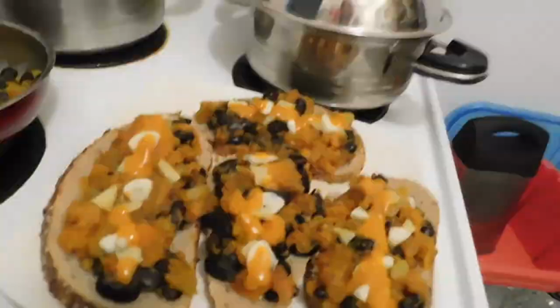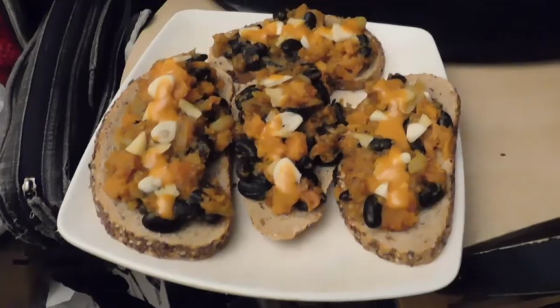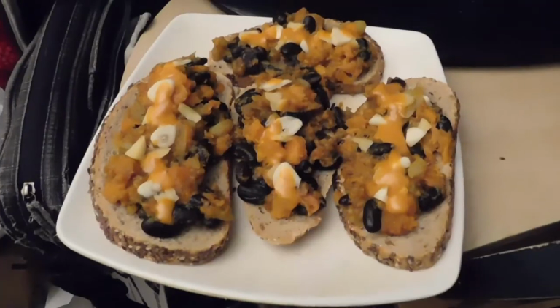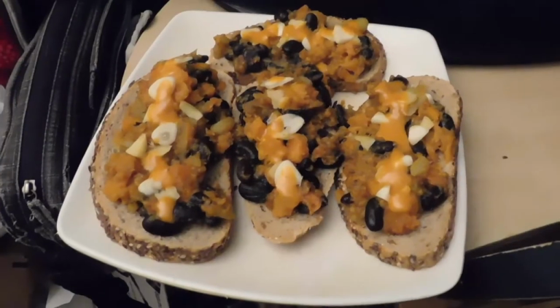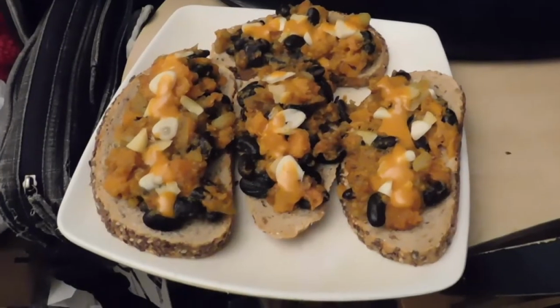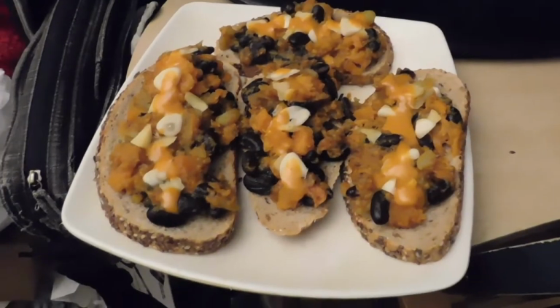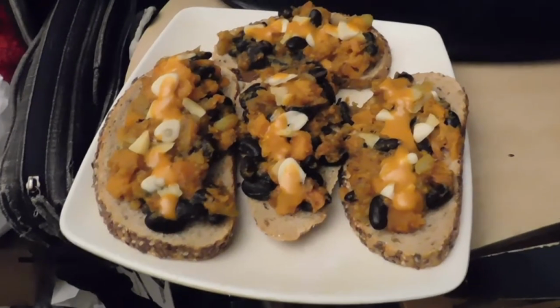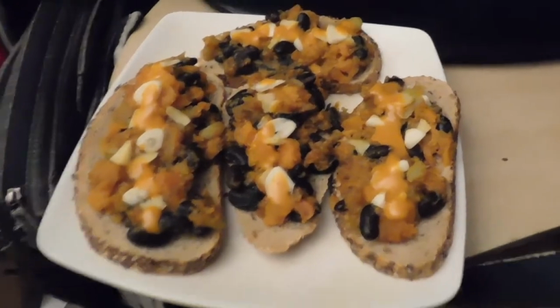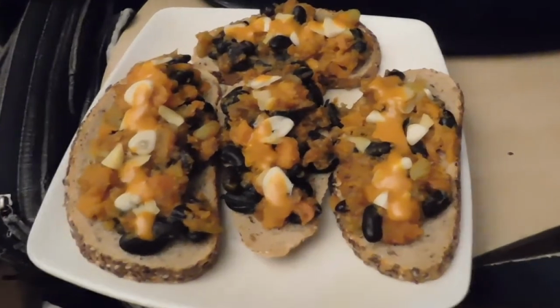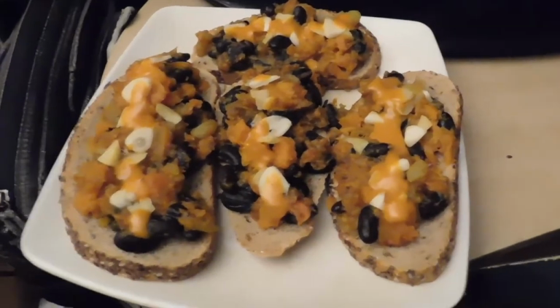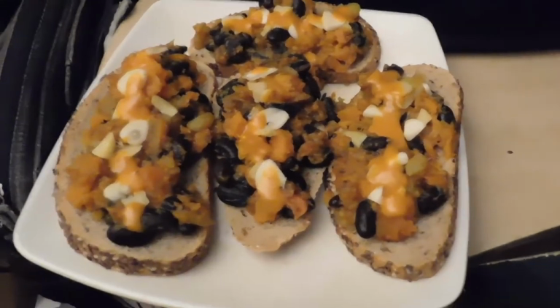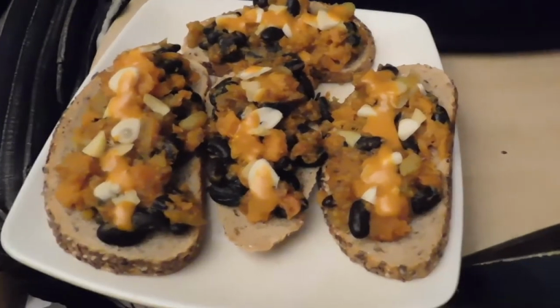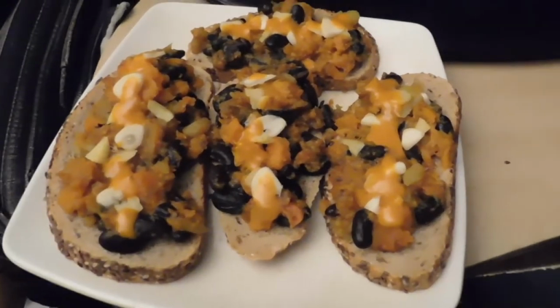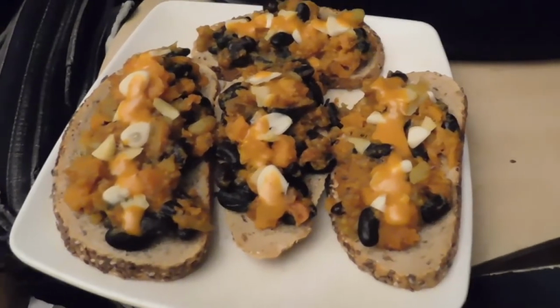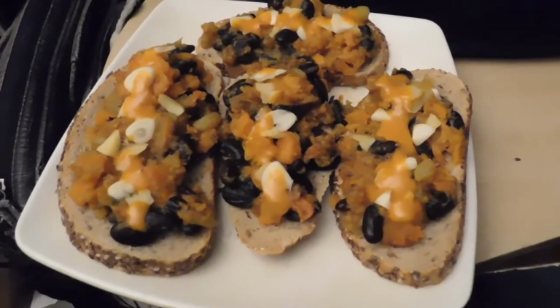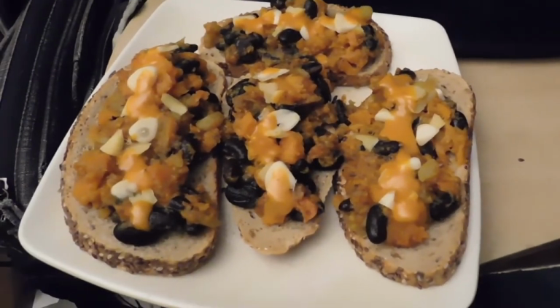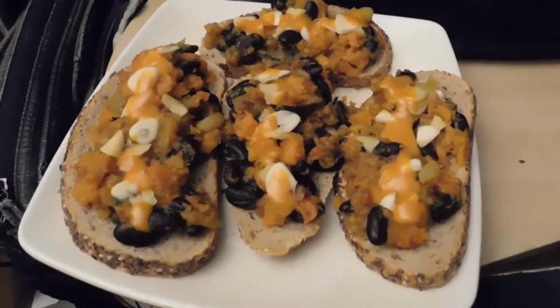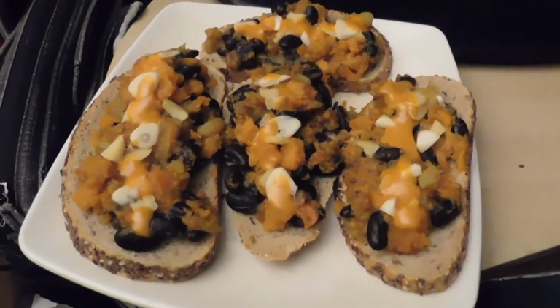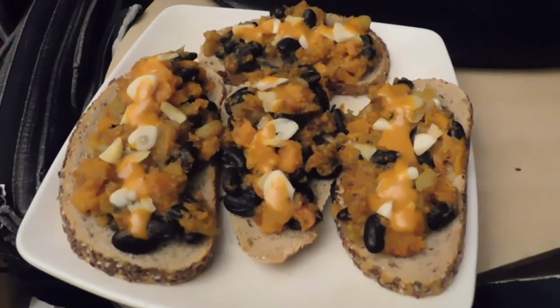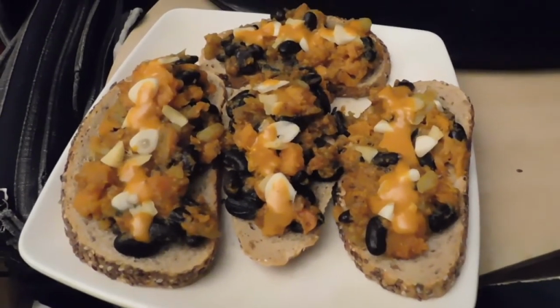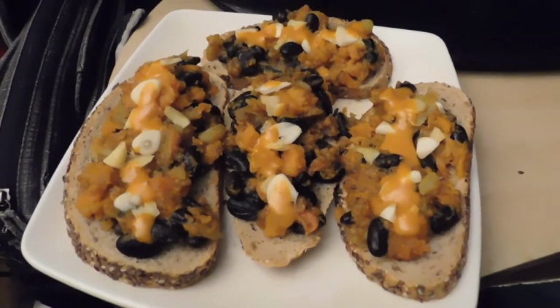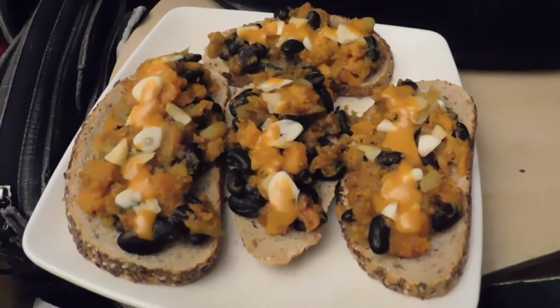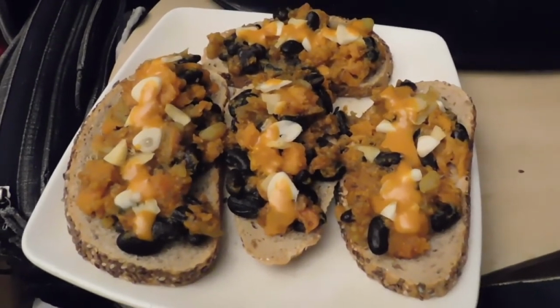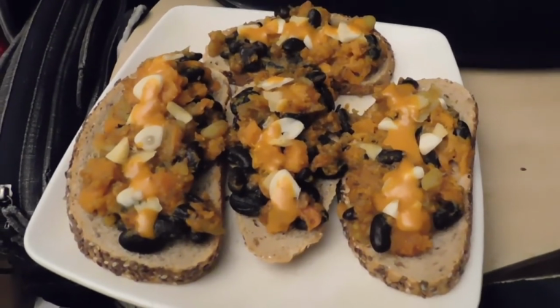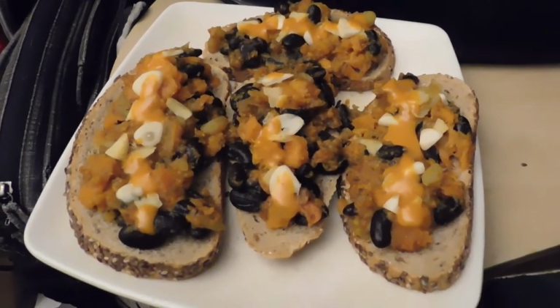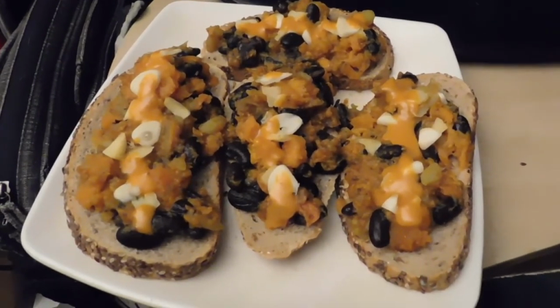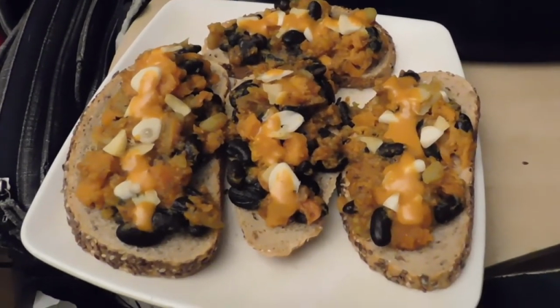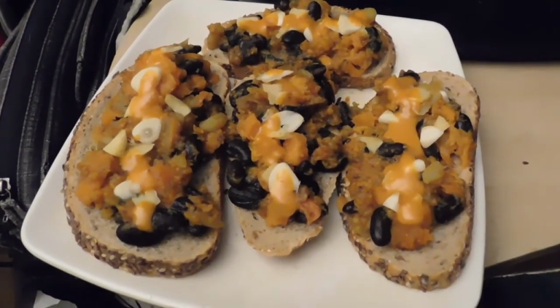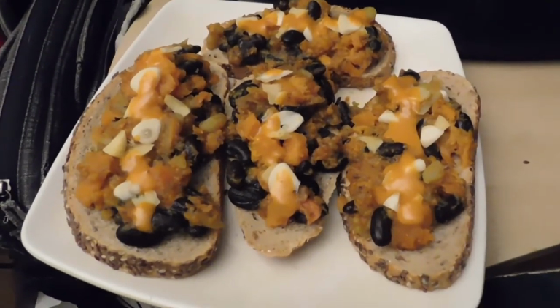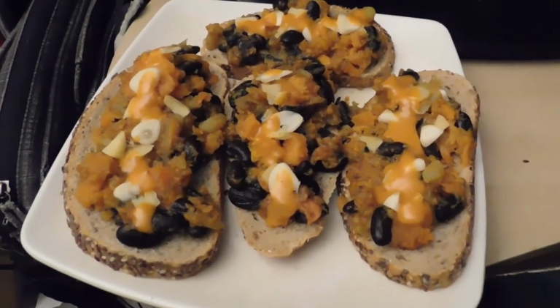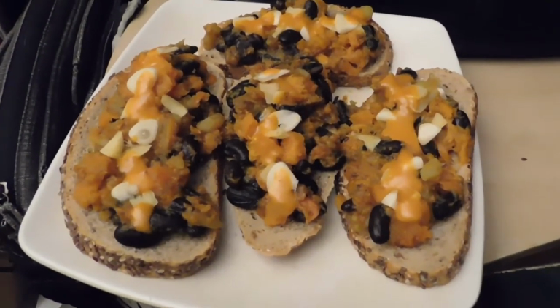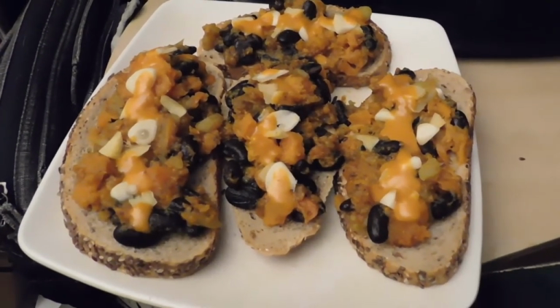Isn't she a beauty? Oh my, I'm so ready to eat her.